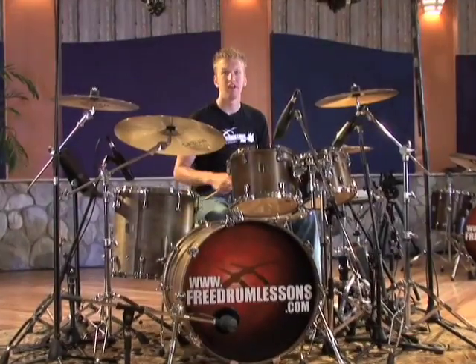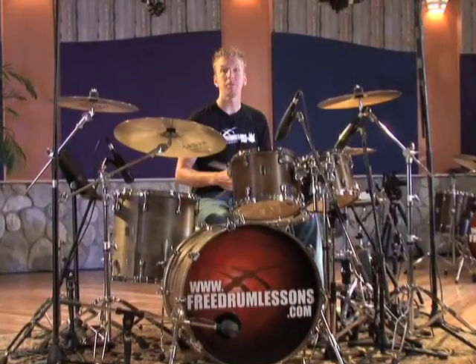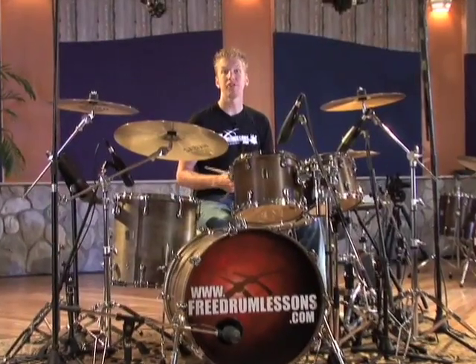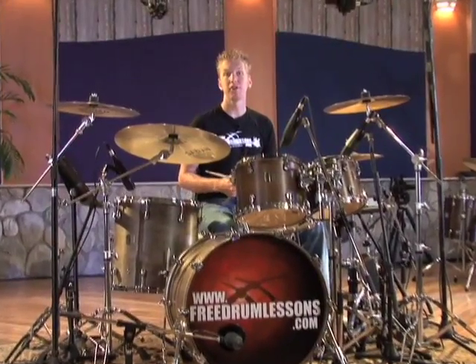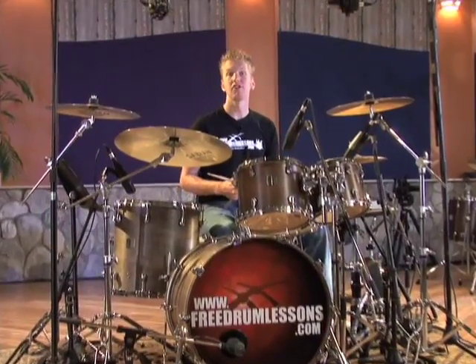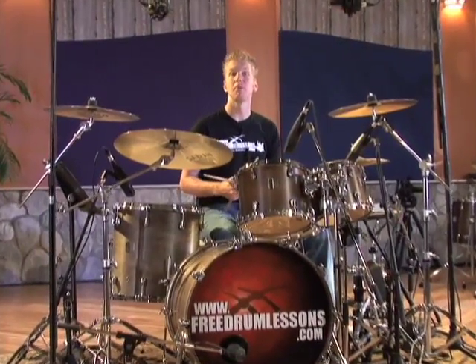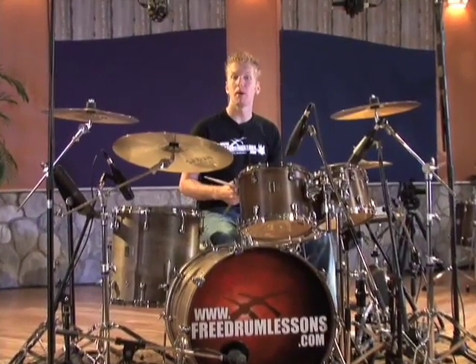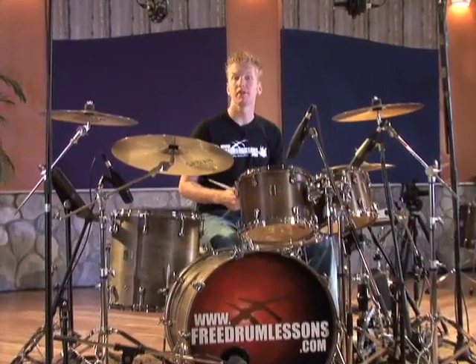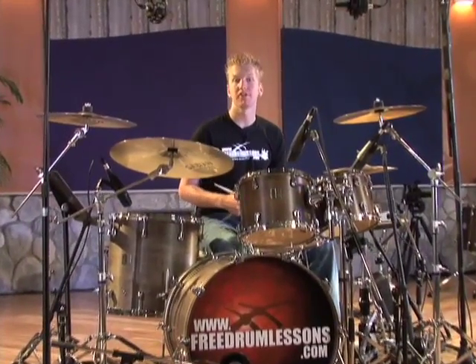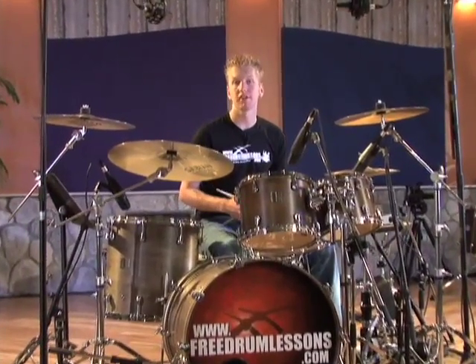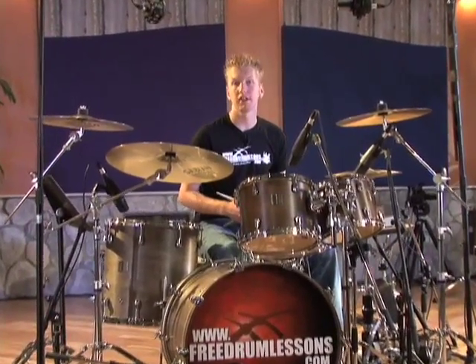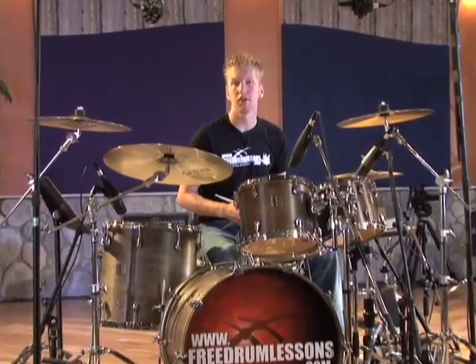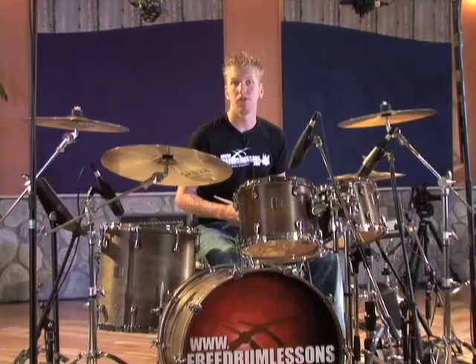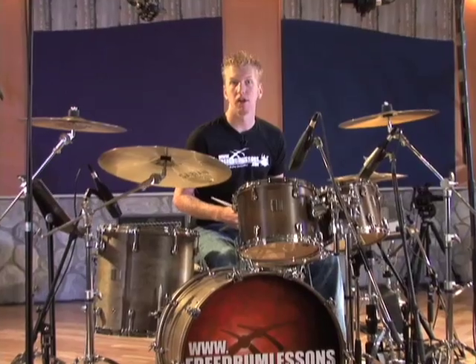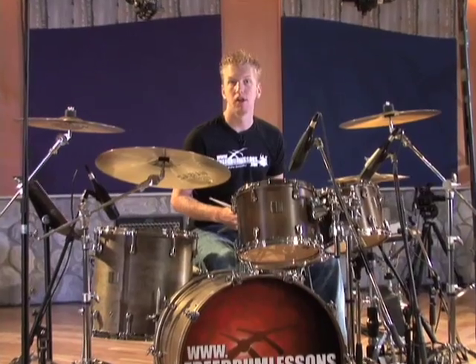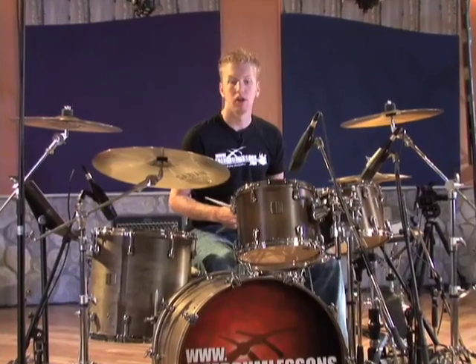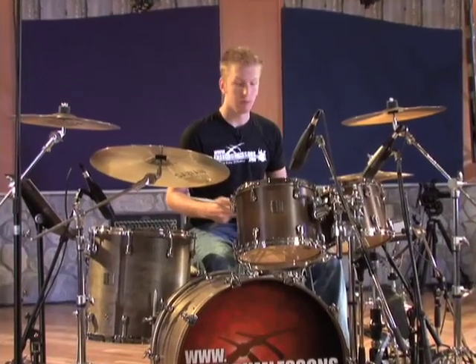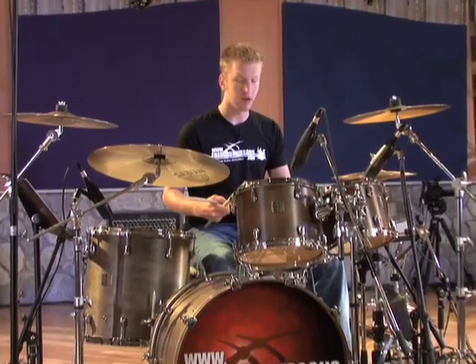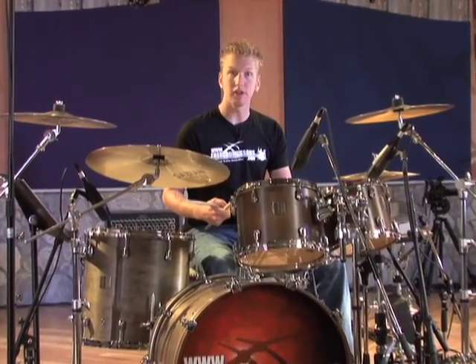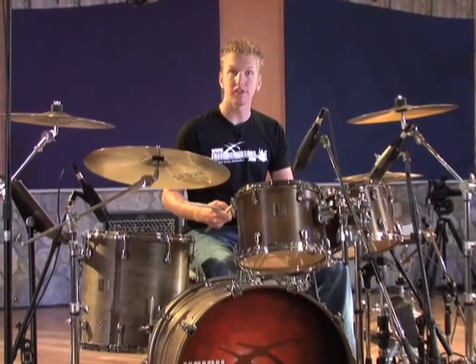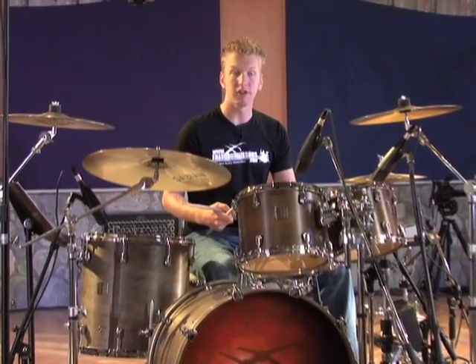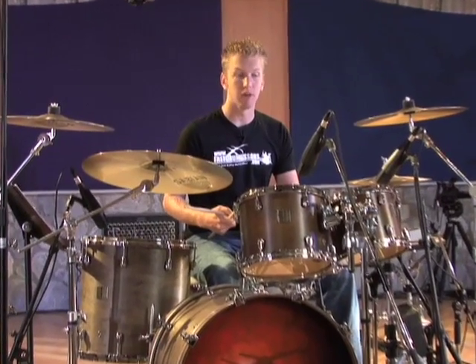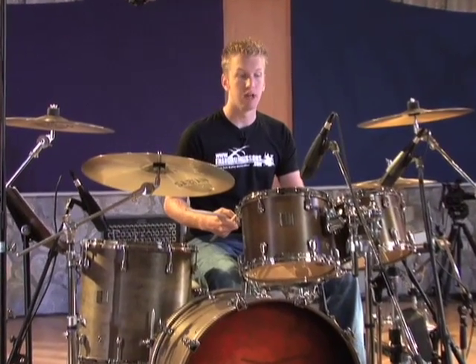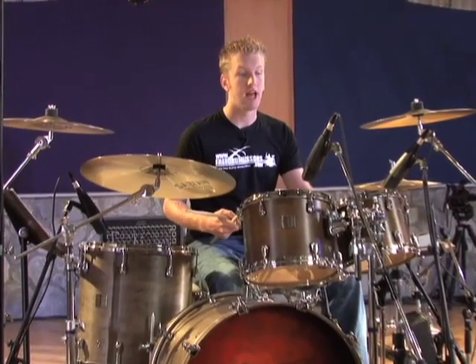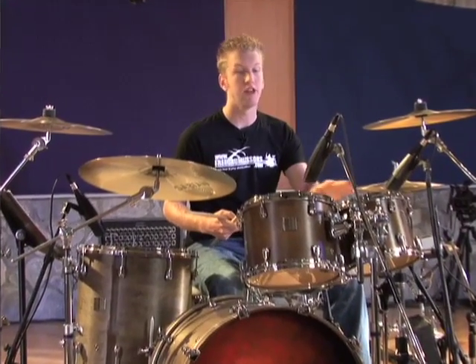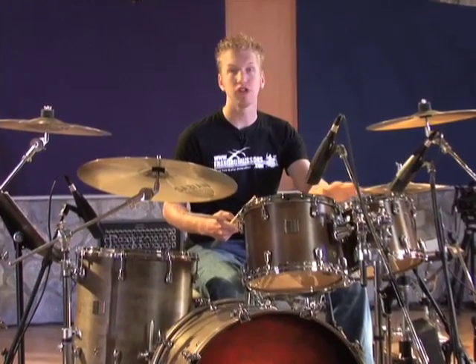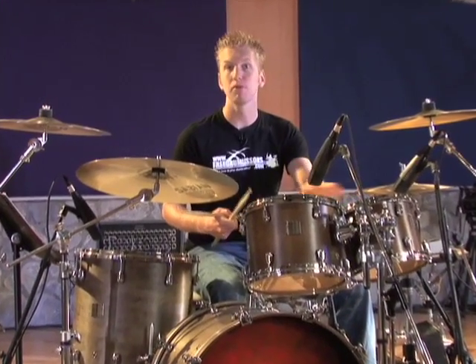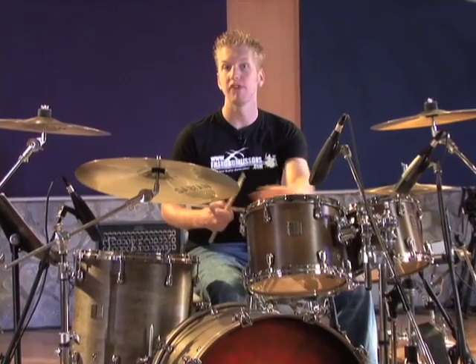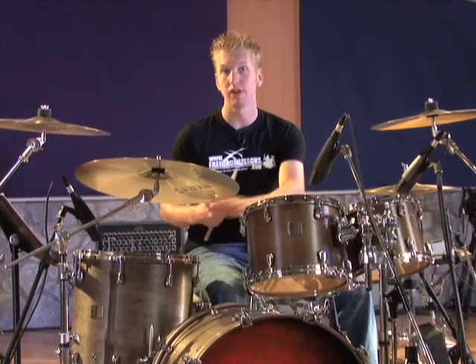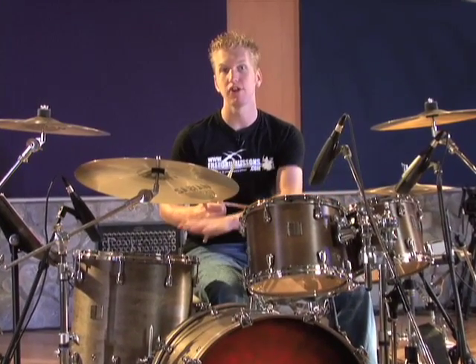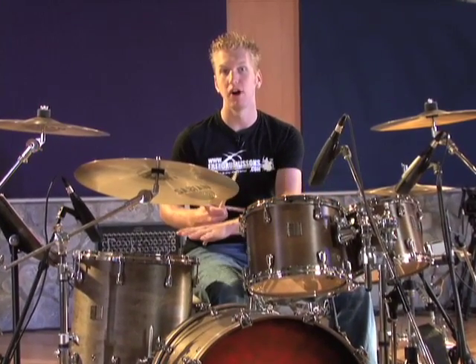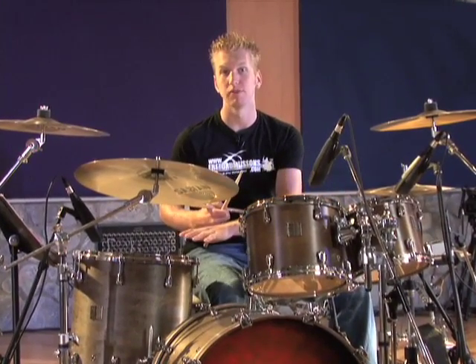Number two is a popular 16th note fill. We start on the snare drum and then just move down the toms.